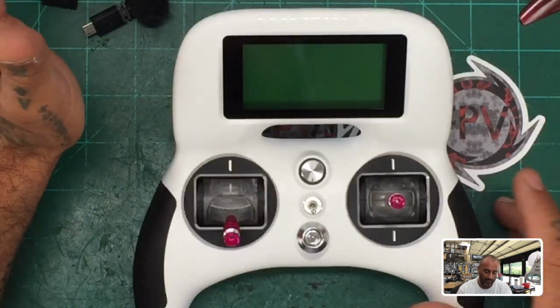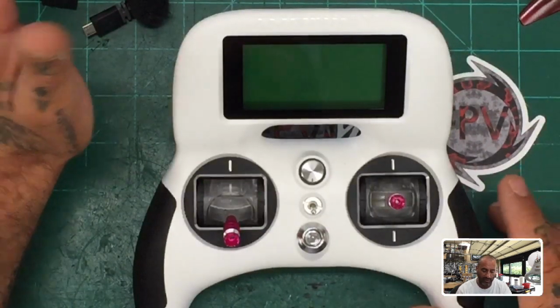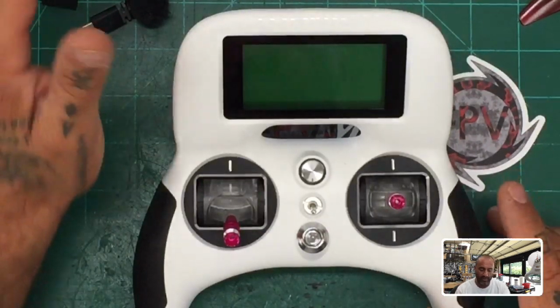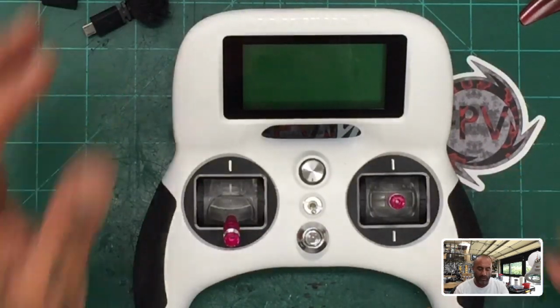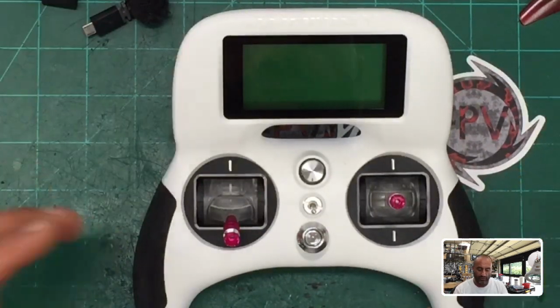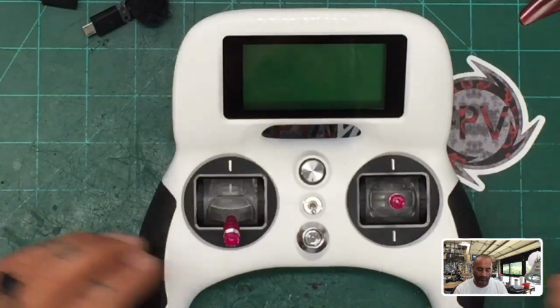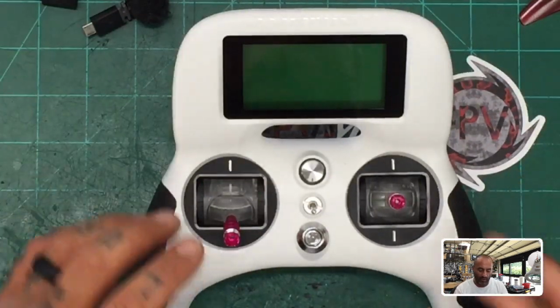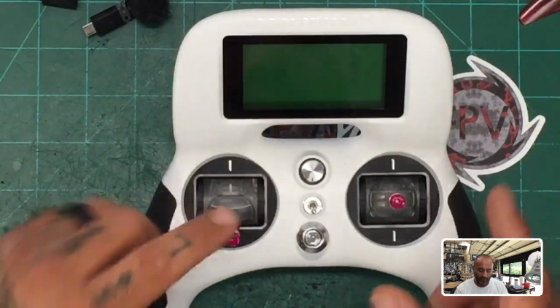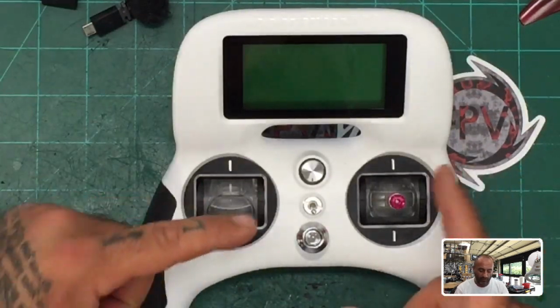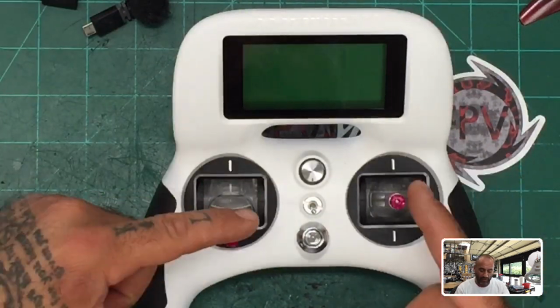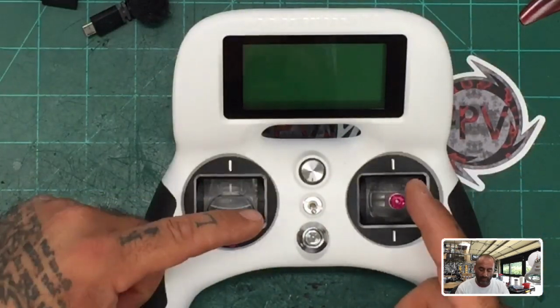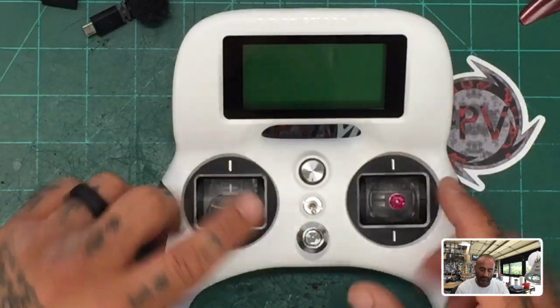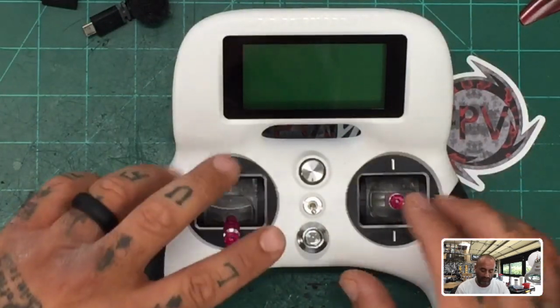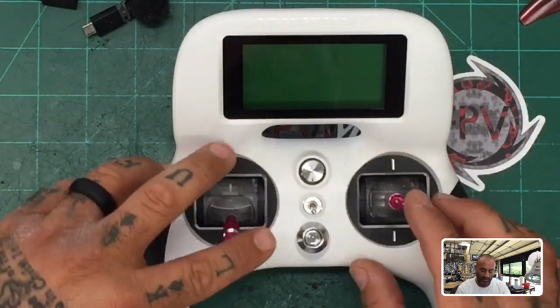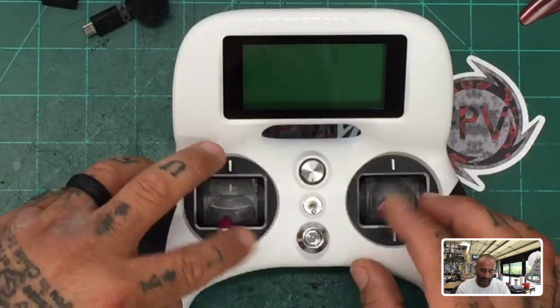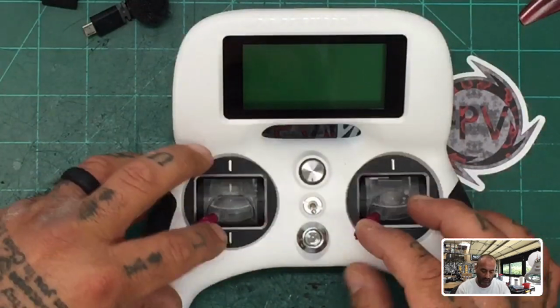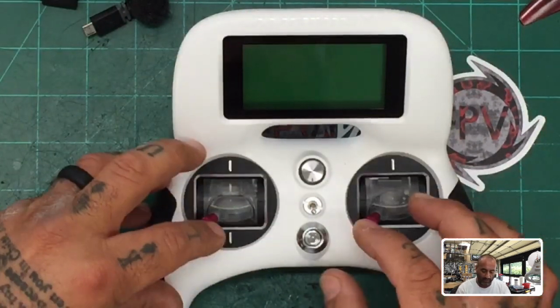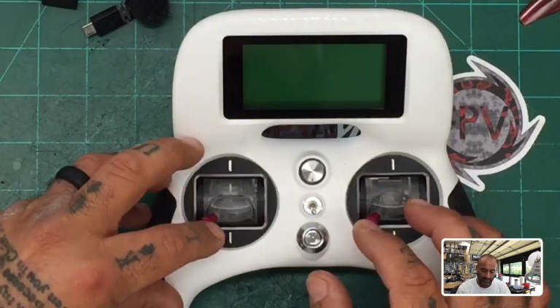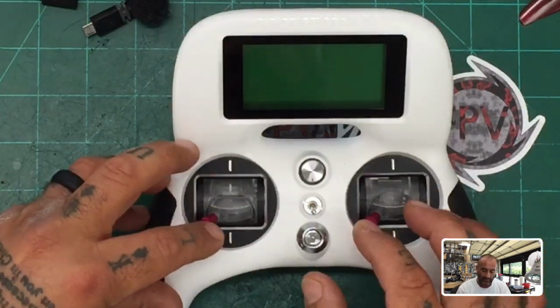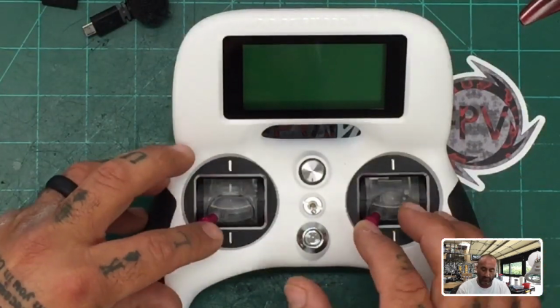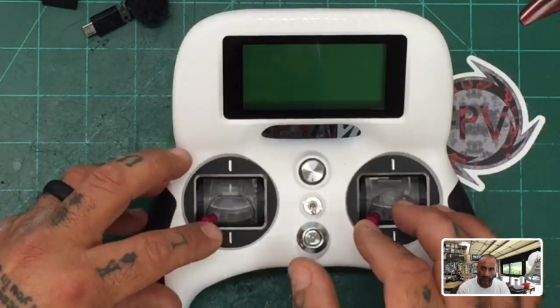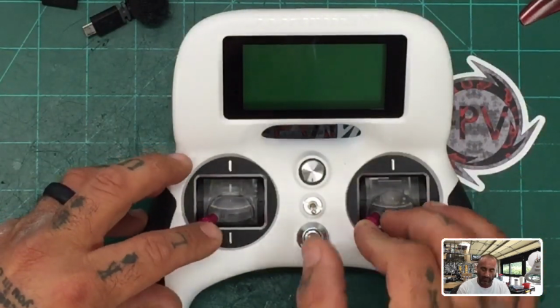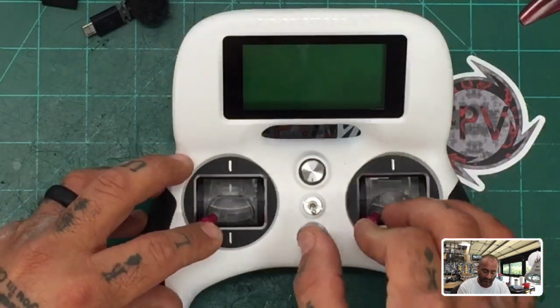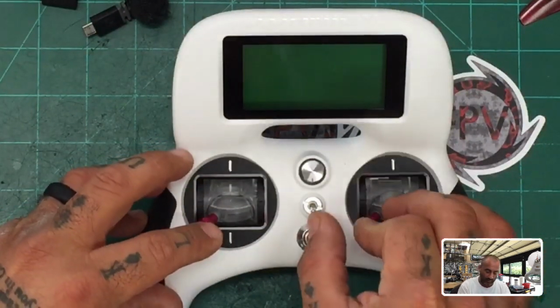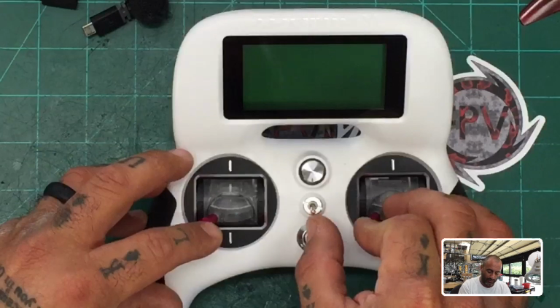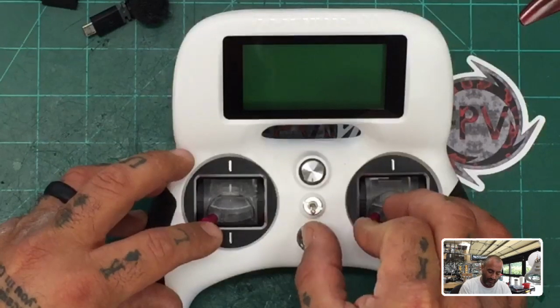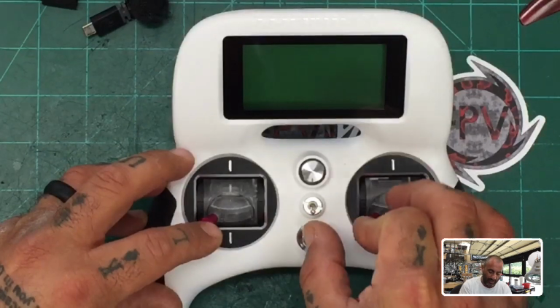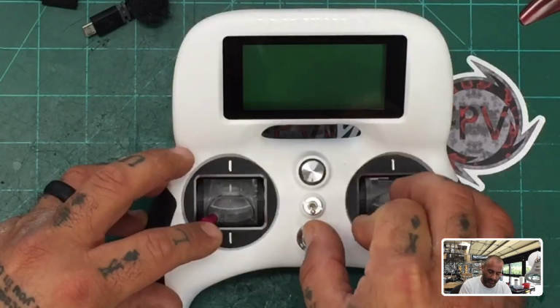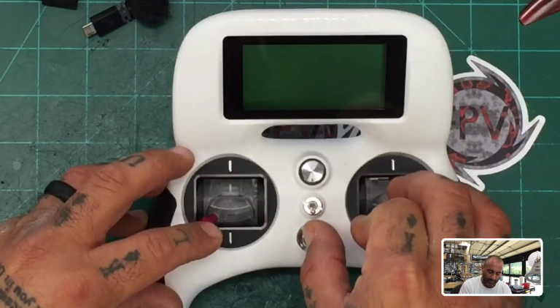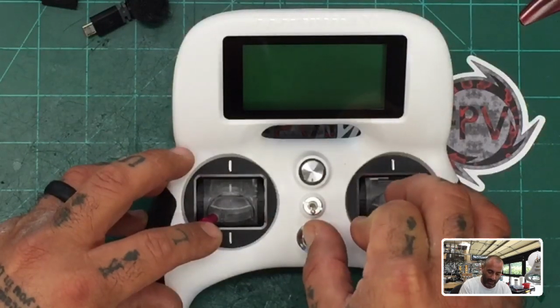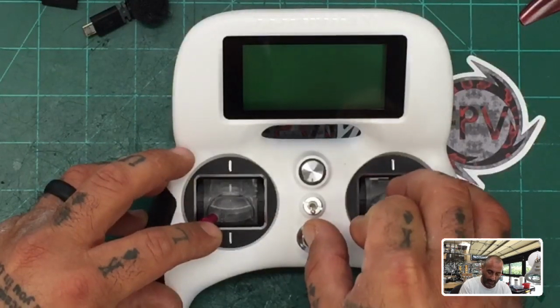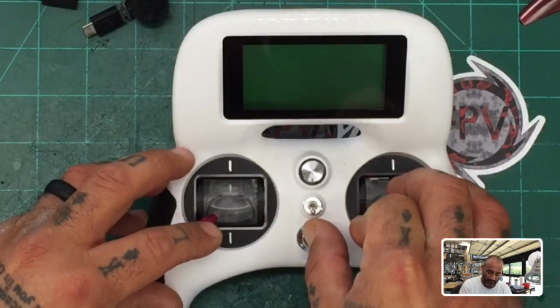From off mode, take both your sticks and hold them down to the bottom left, and while you do that, press your power button.